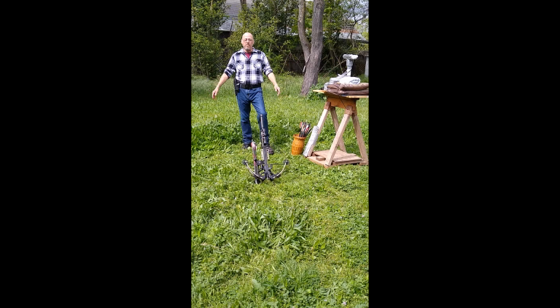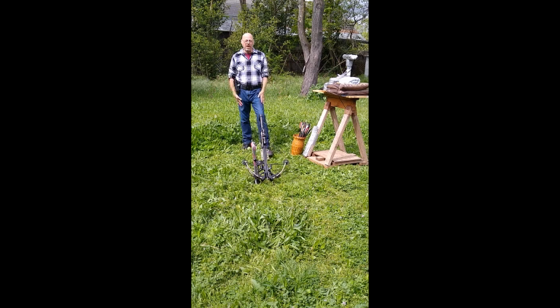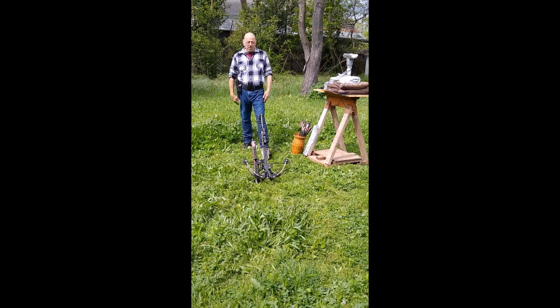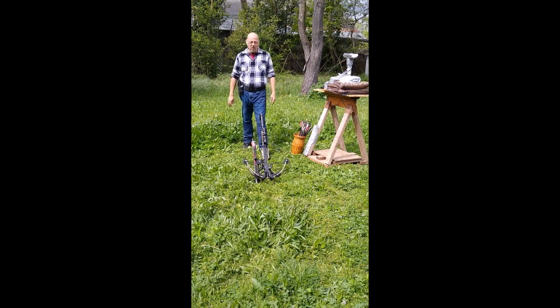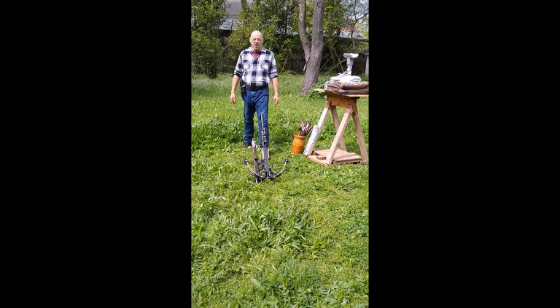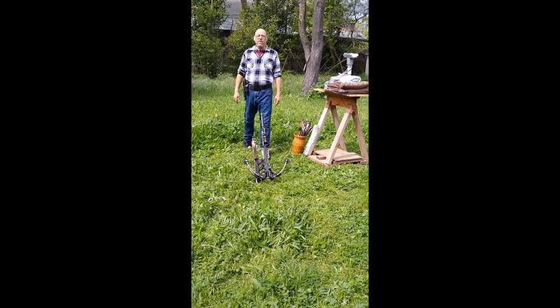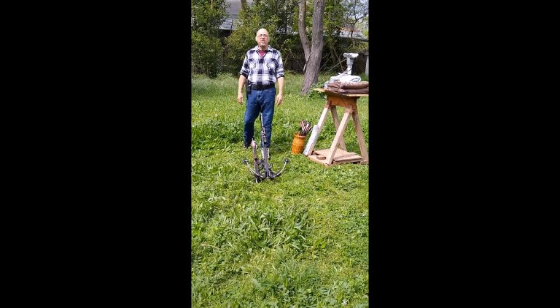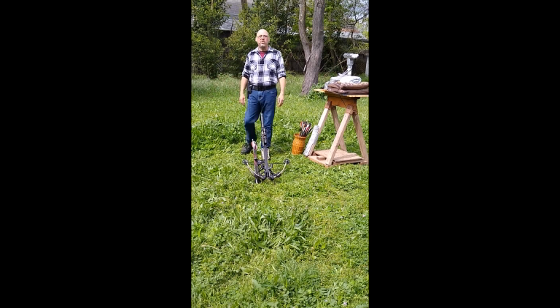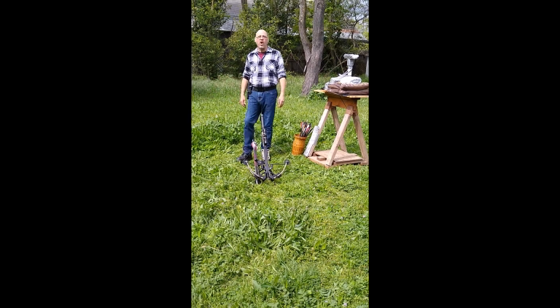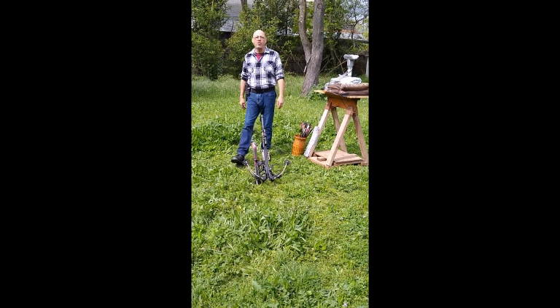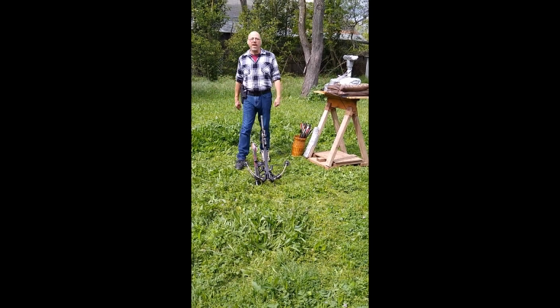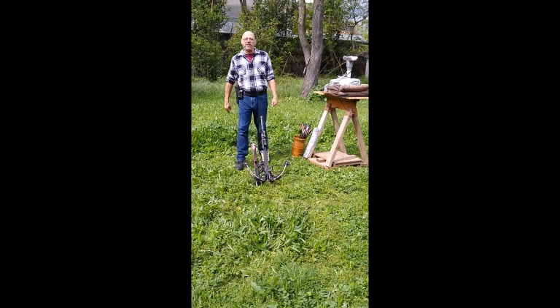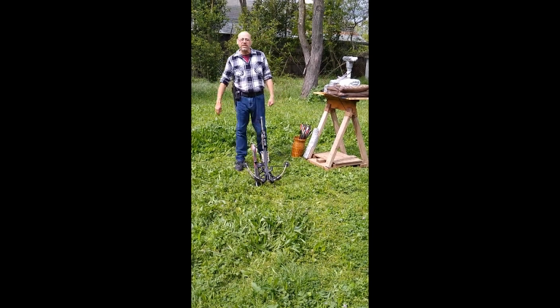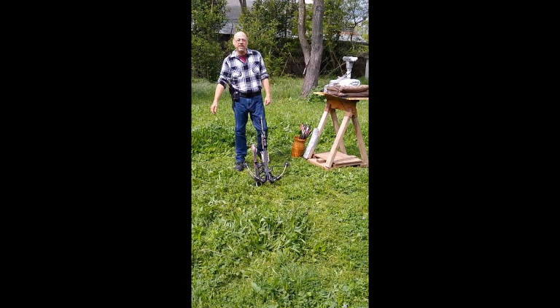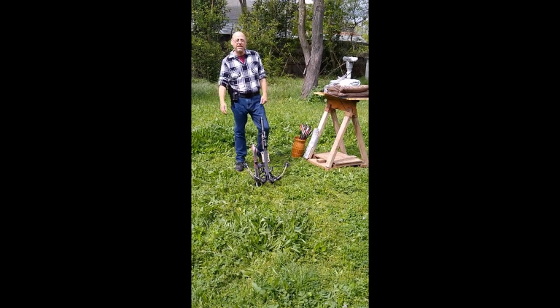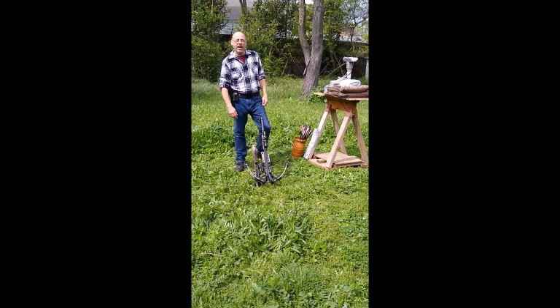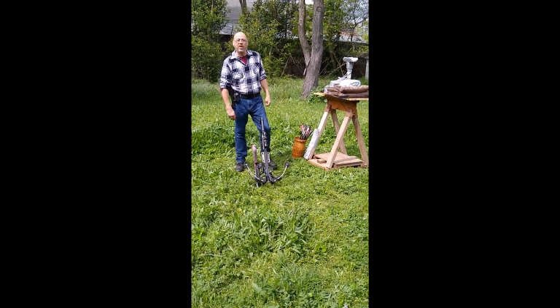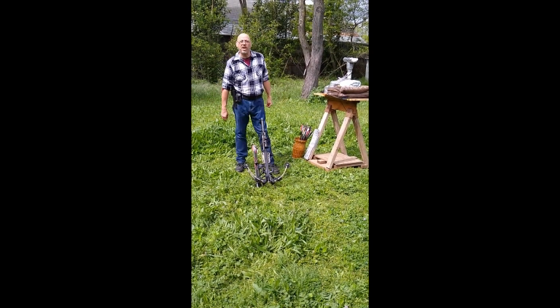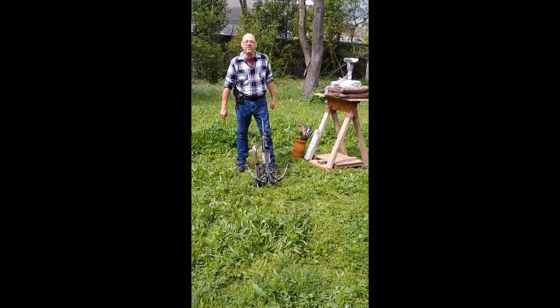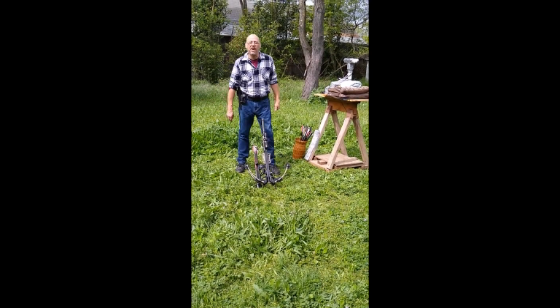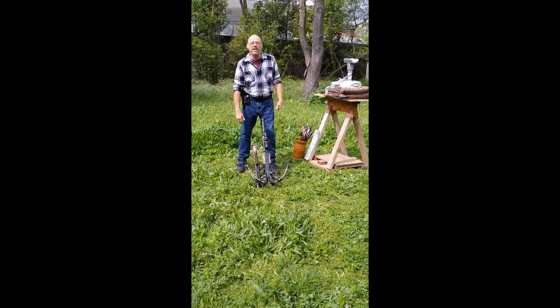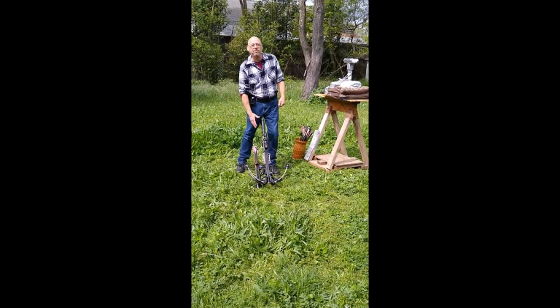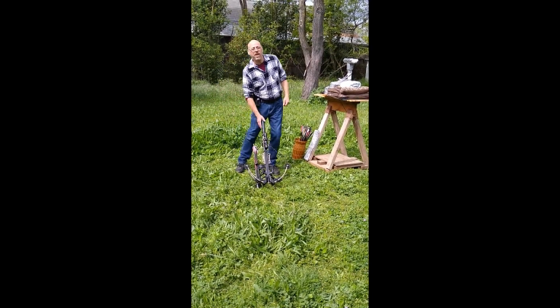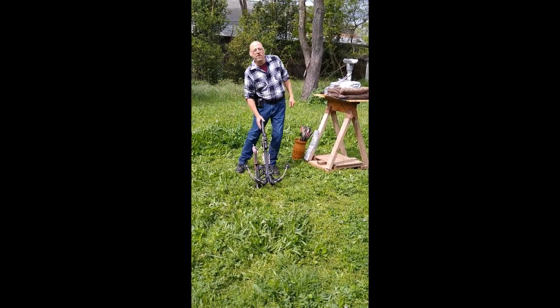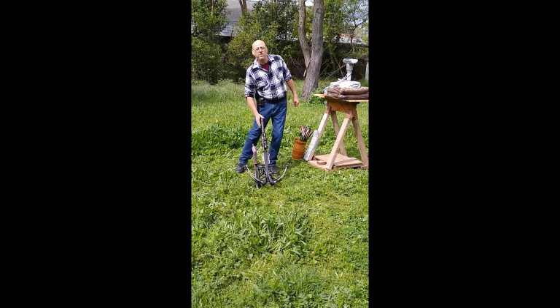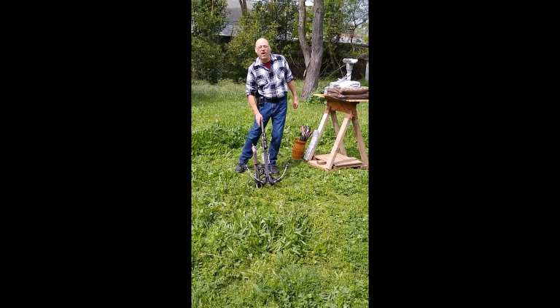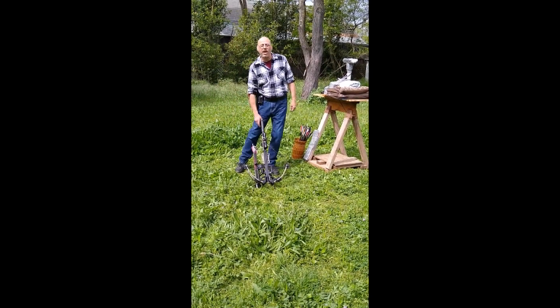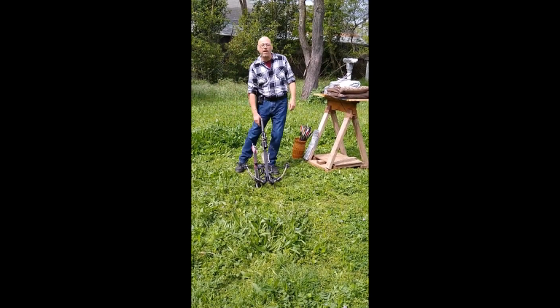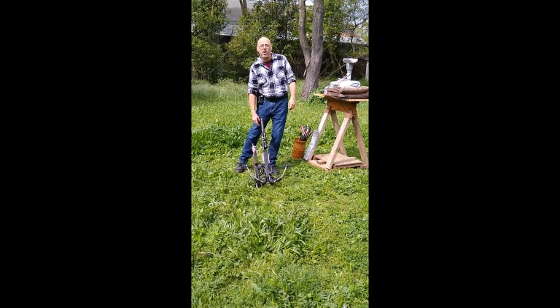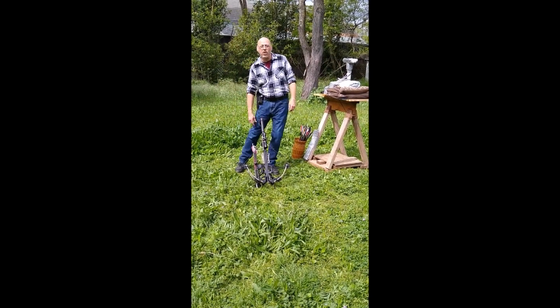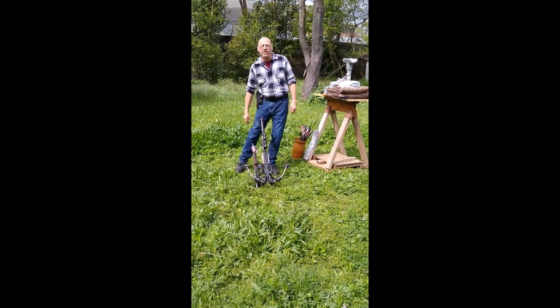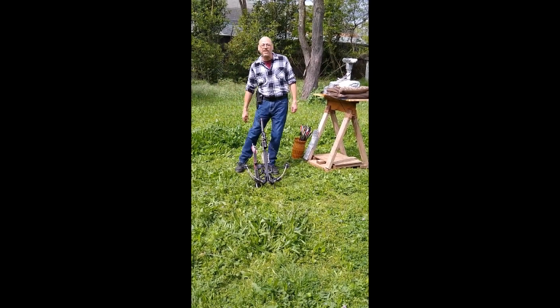Hi everybody, welcome back to Our Ranch Airgun Fun. My name is Brian, I'm your host.